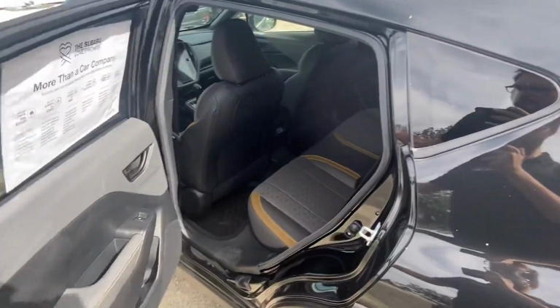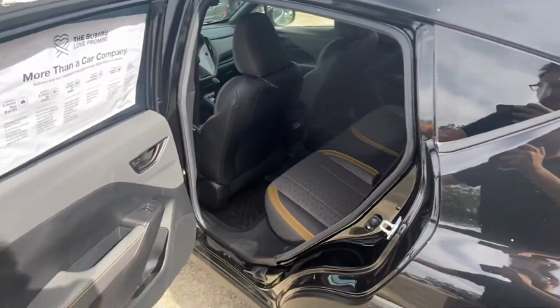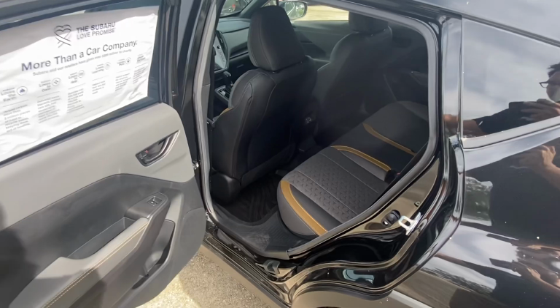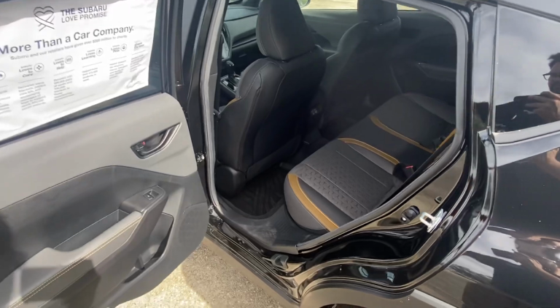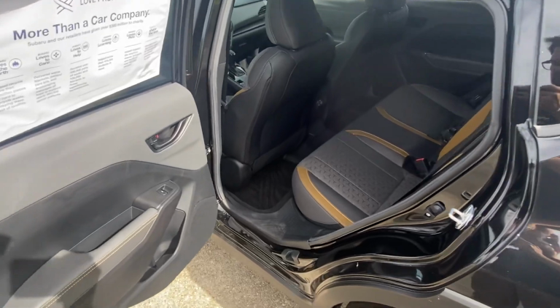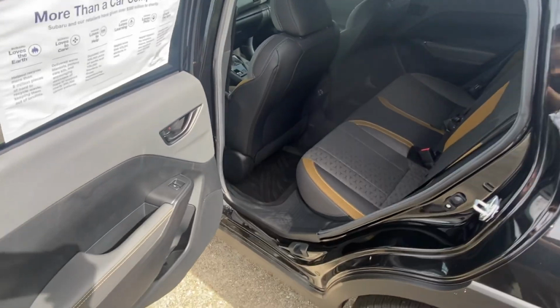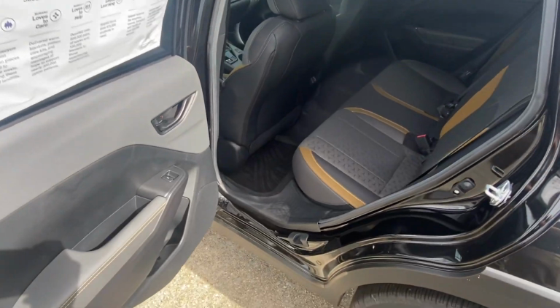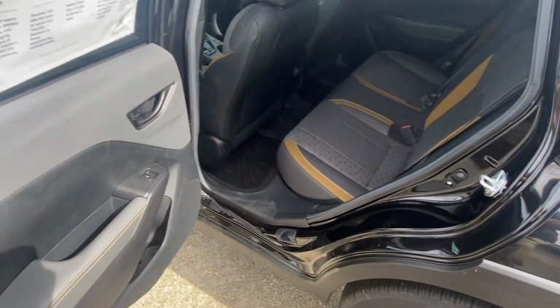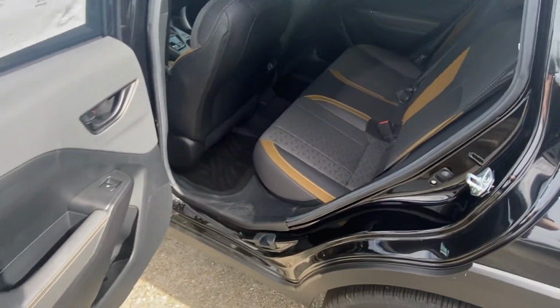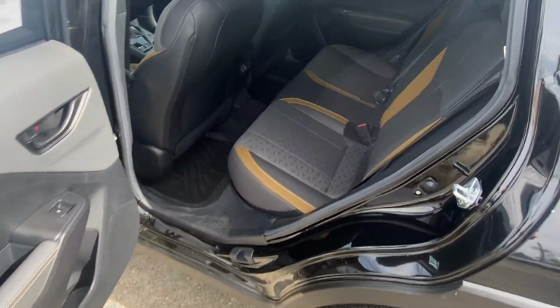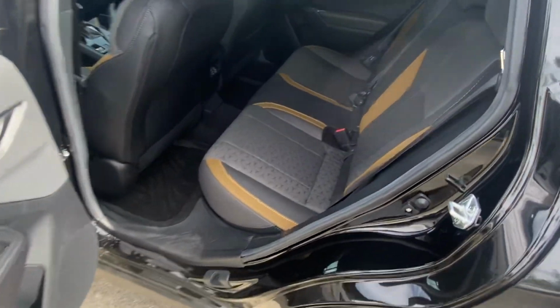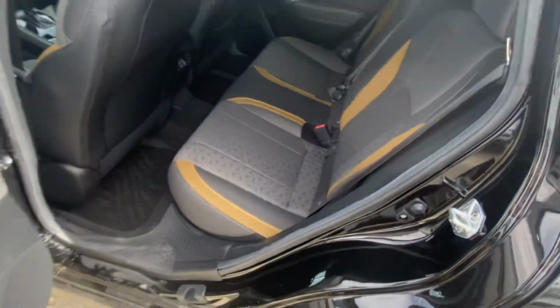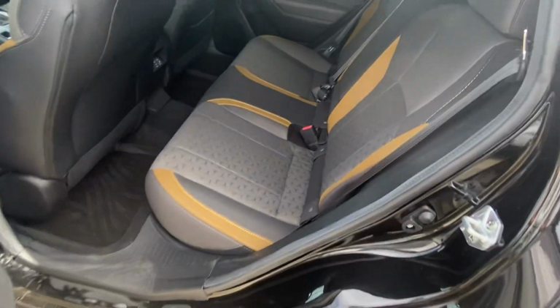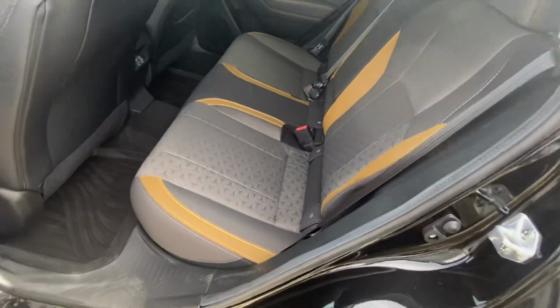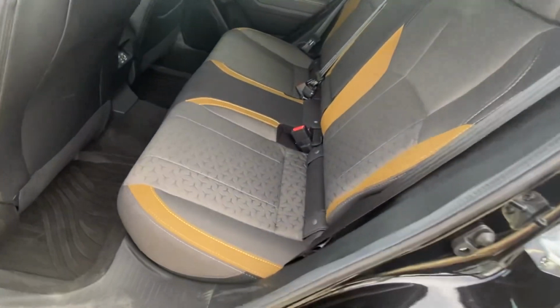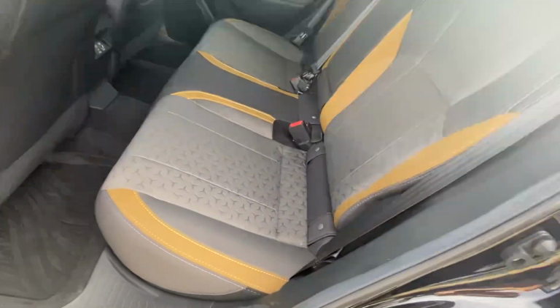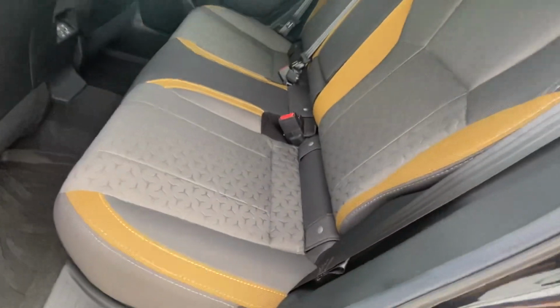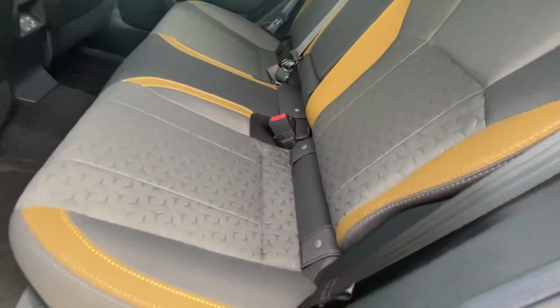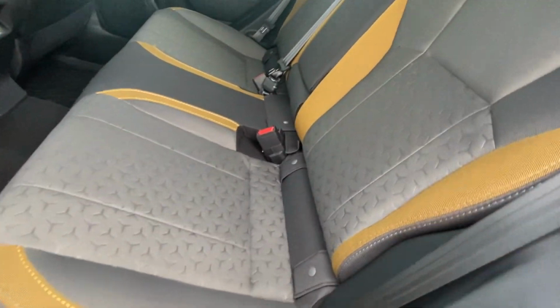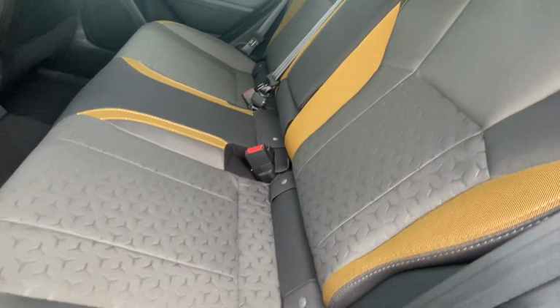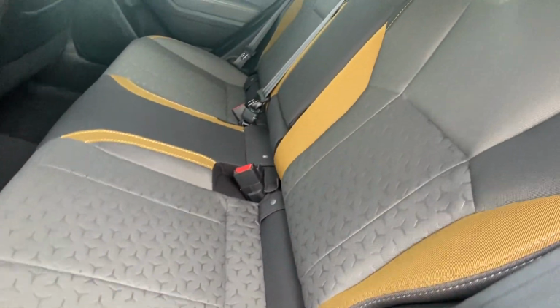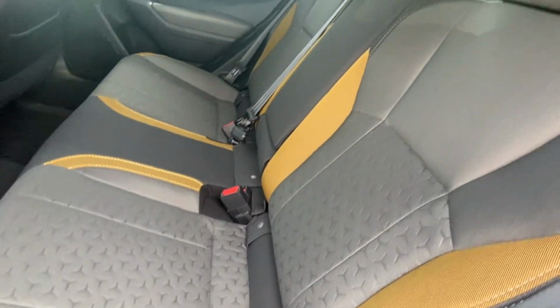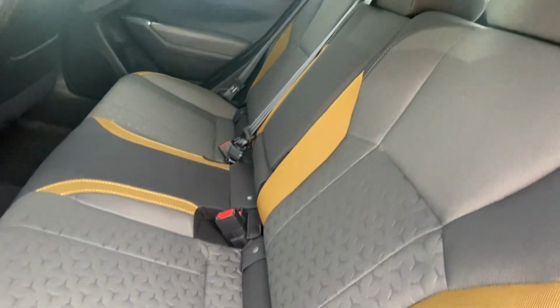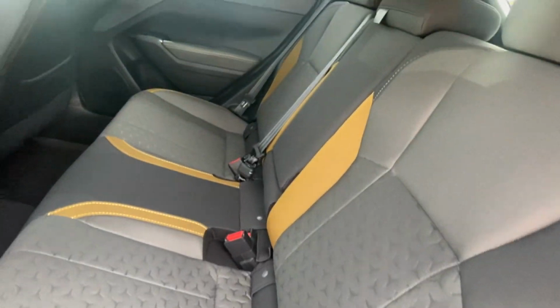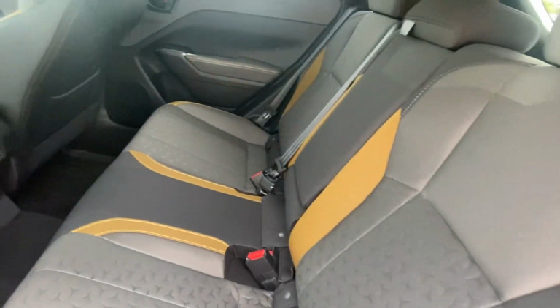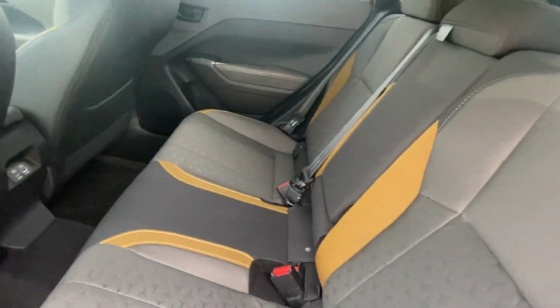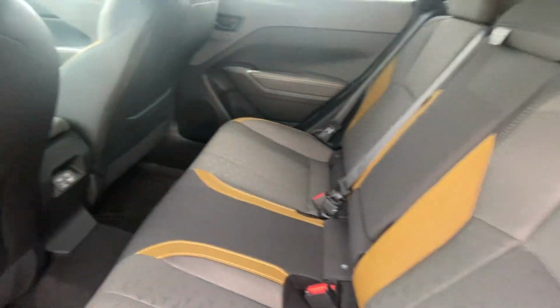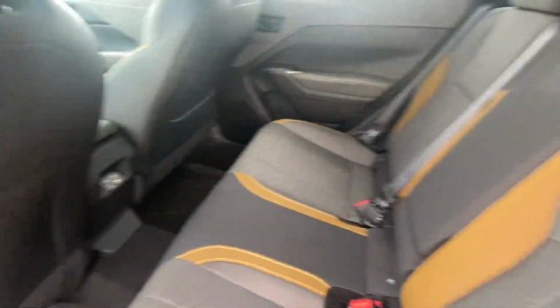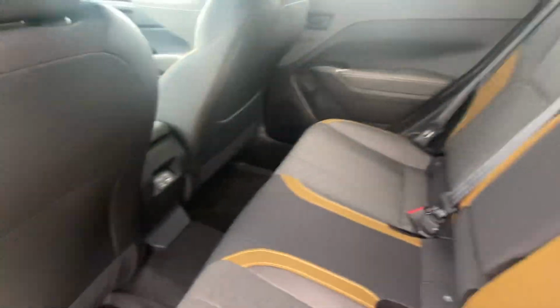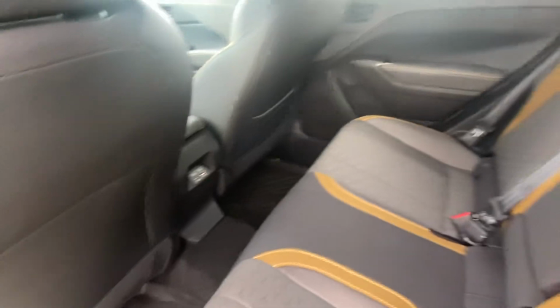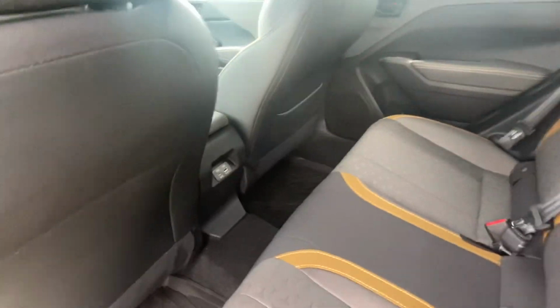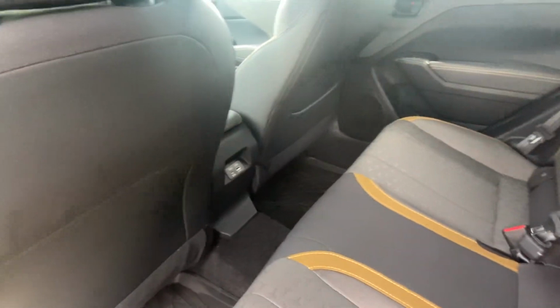There's a decent amount of room in the back seat. You can see the exclusive interior, and there's rear charging back here as well.